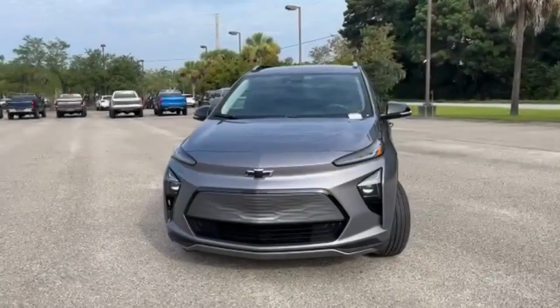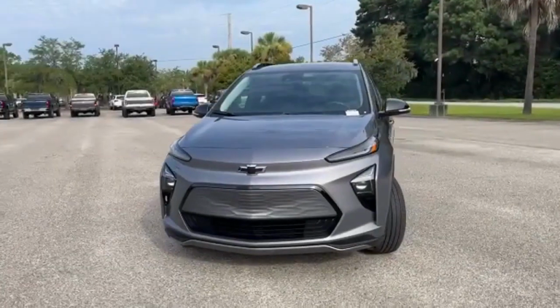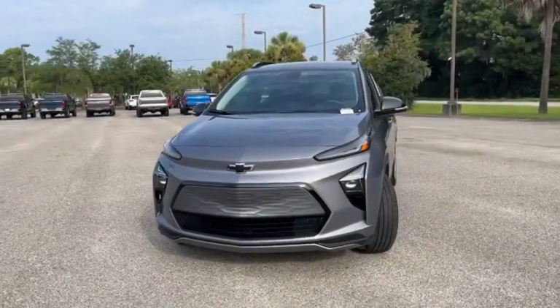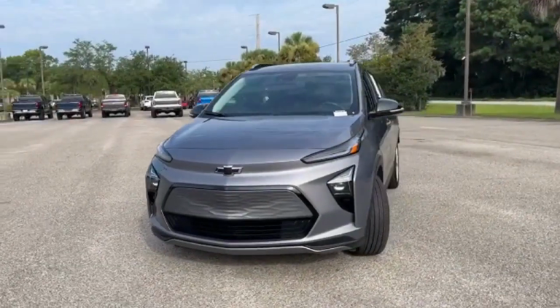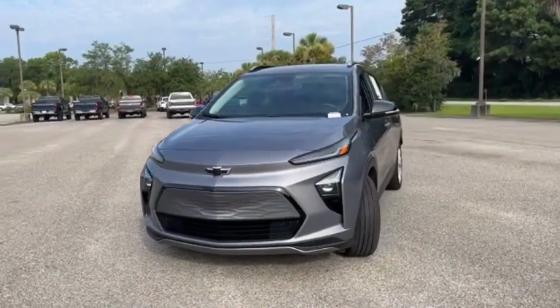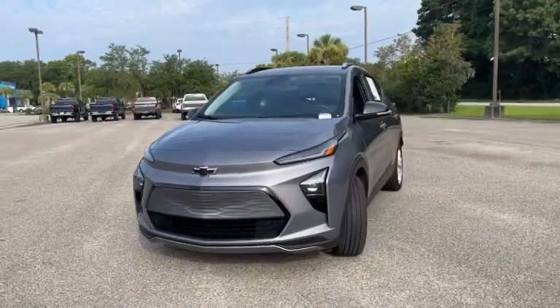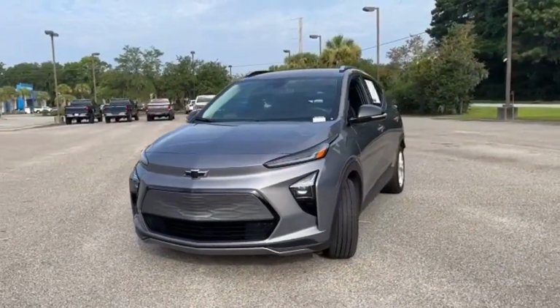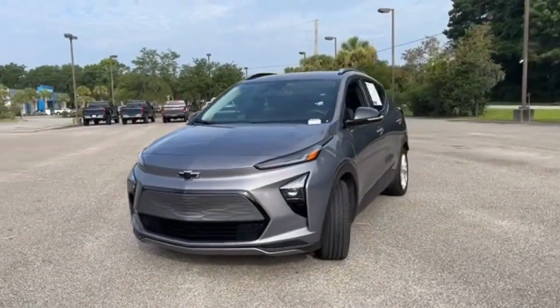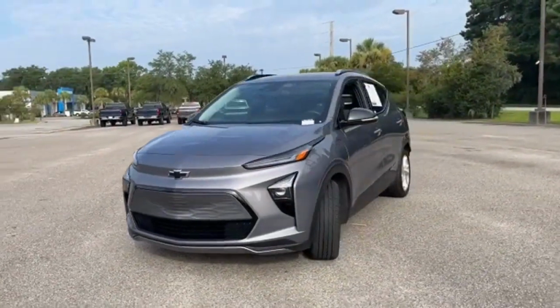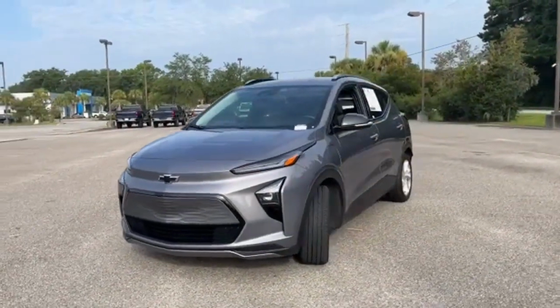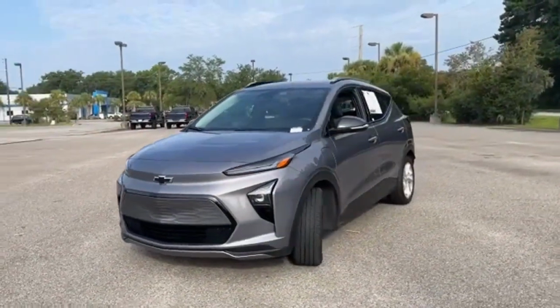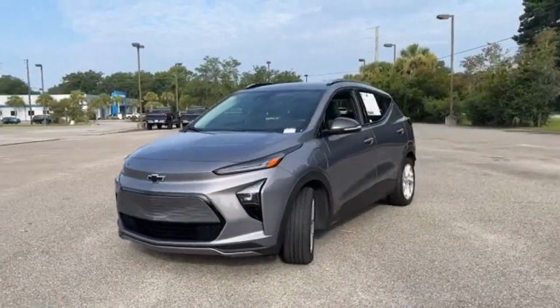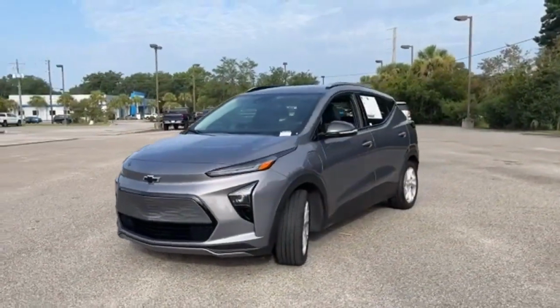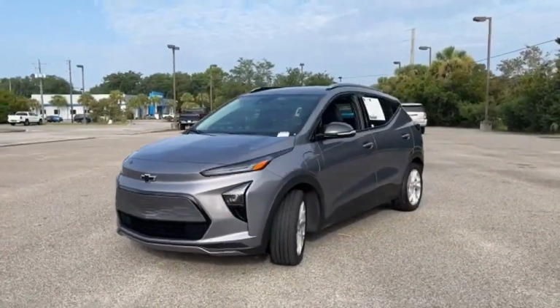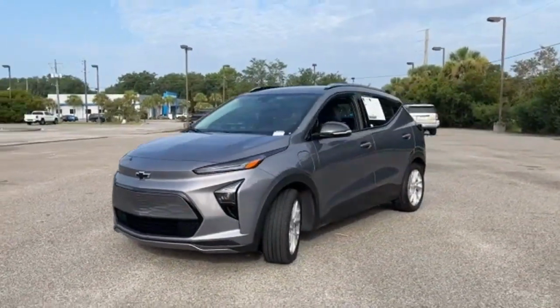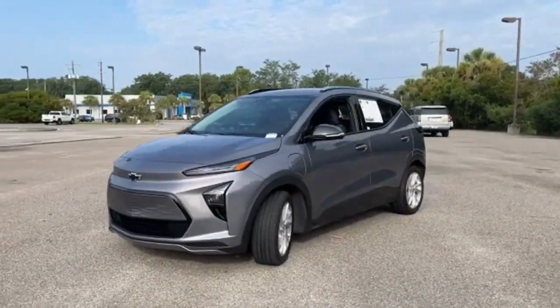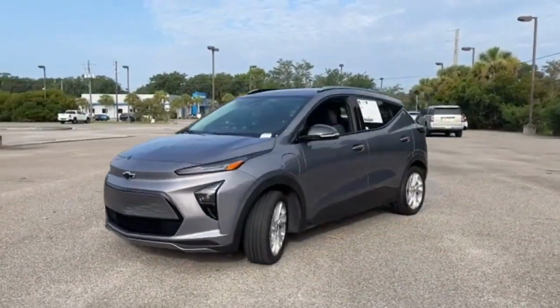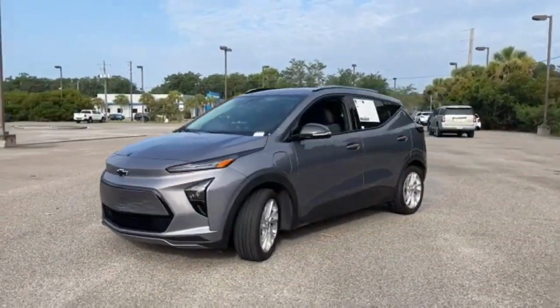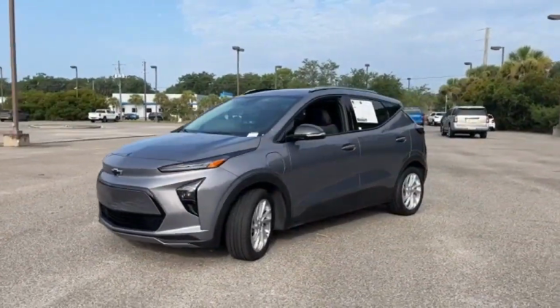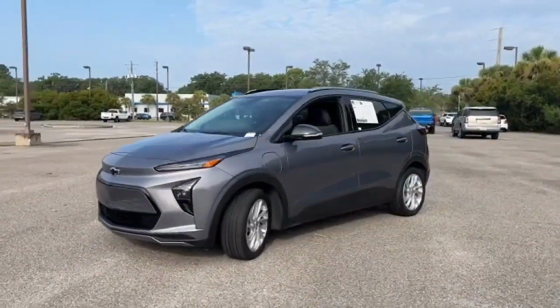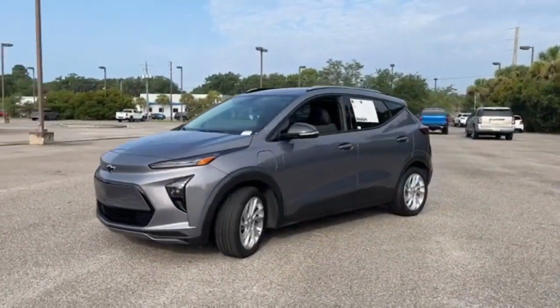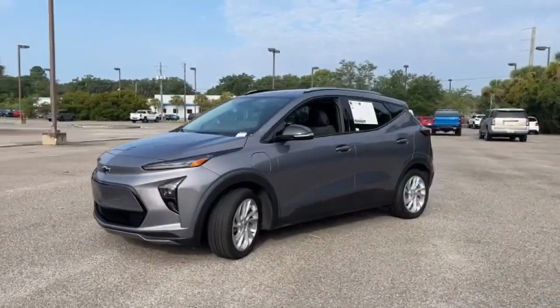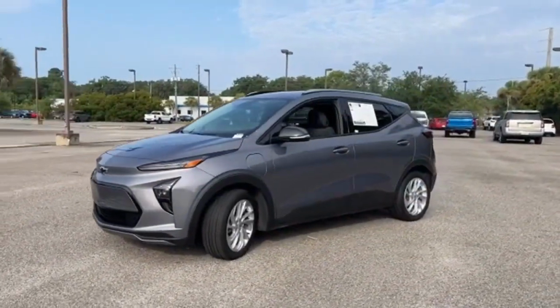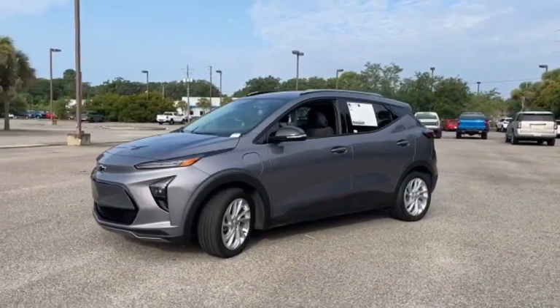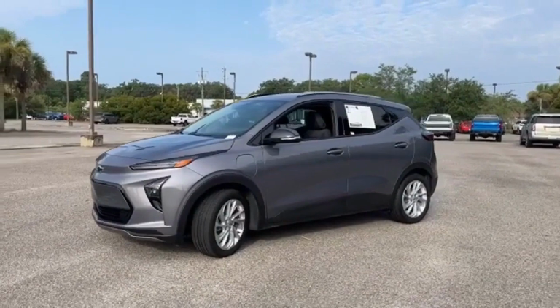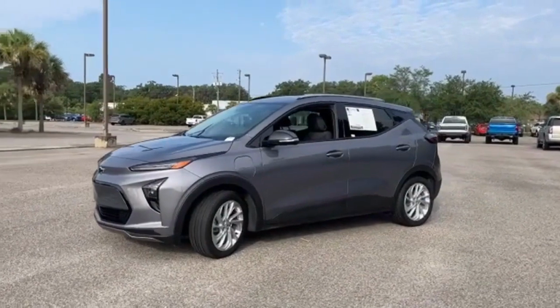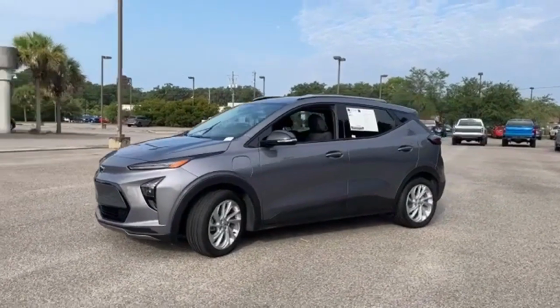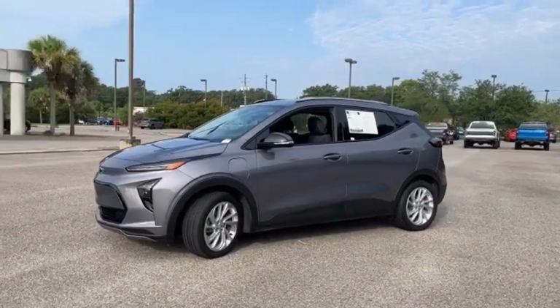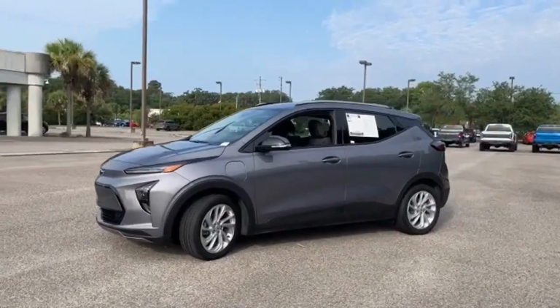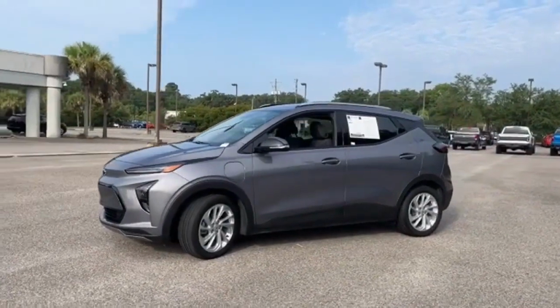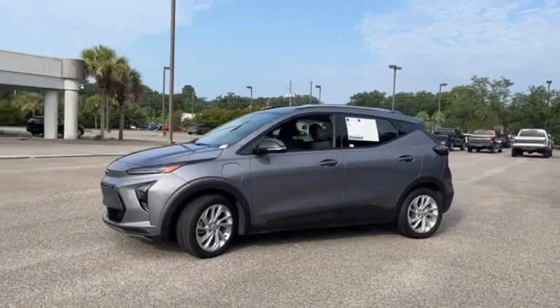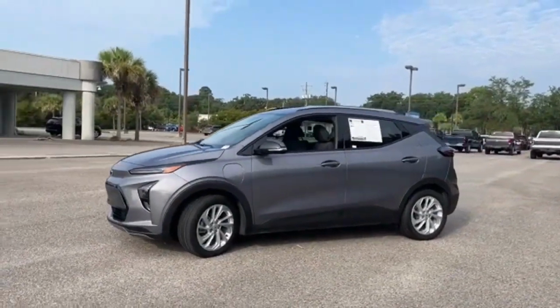It's a 2022 Chevrolet Bolt EUV. It's for those who have an electric imagination.